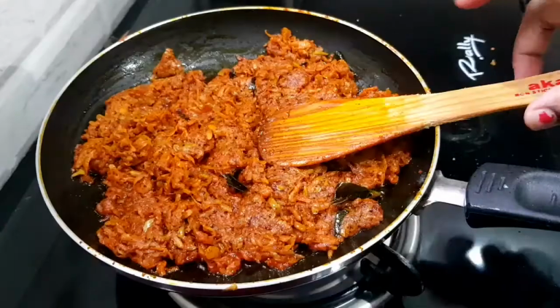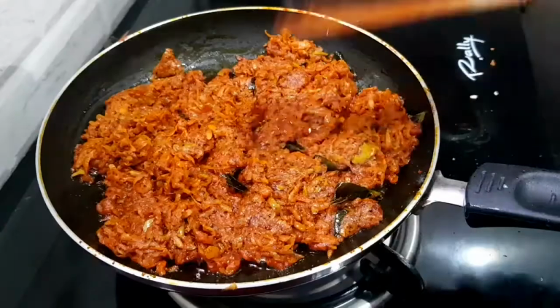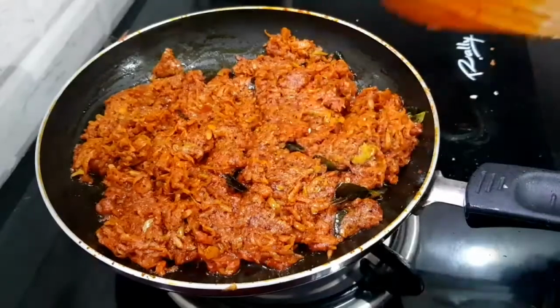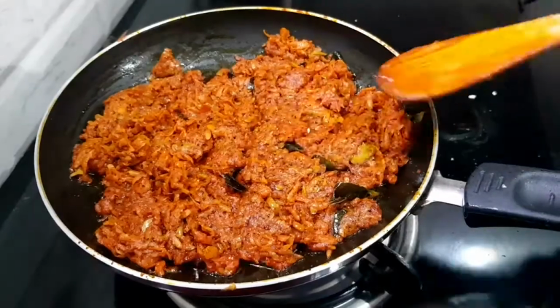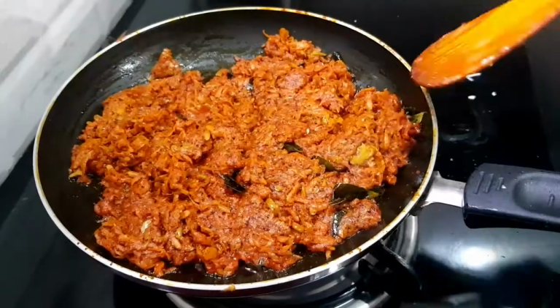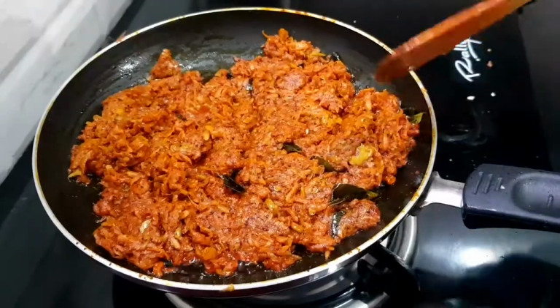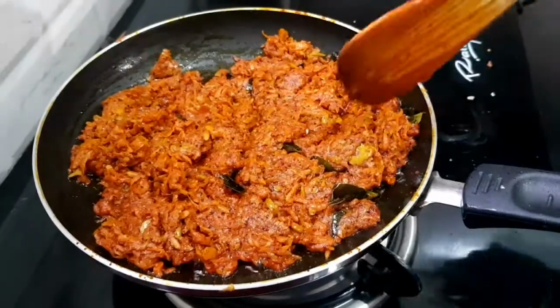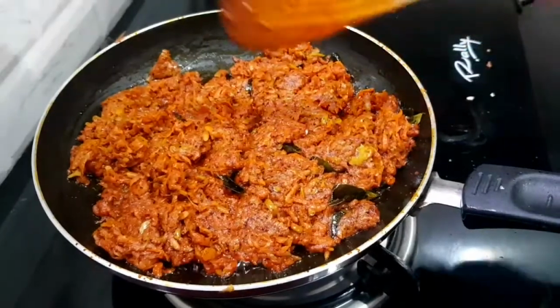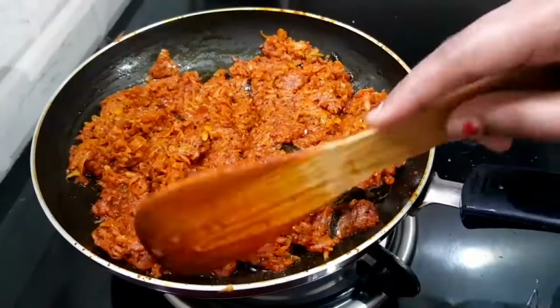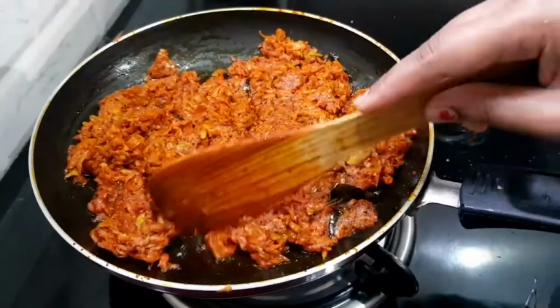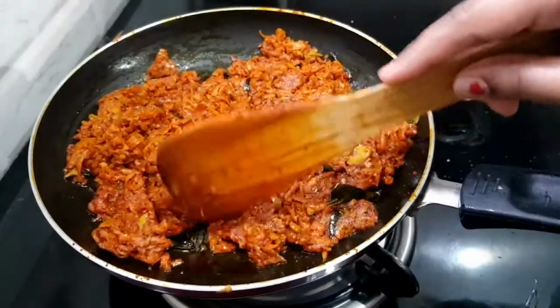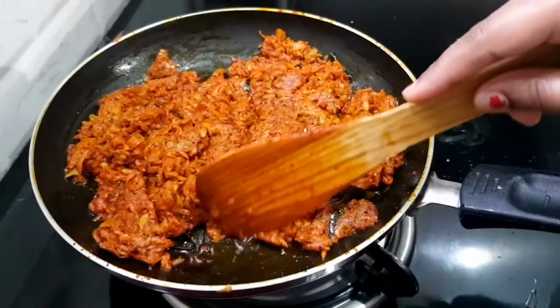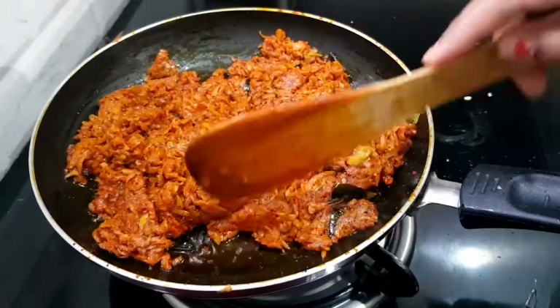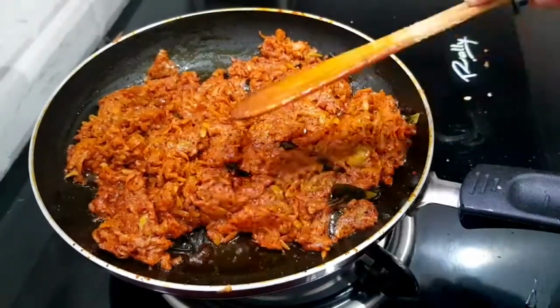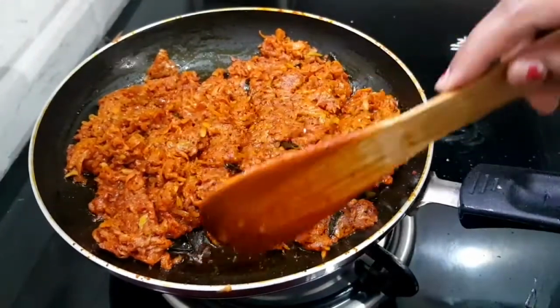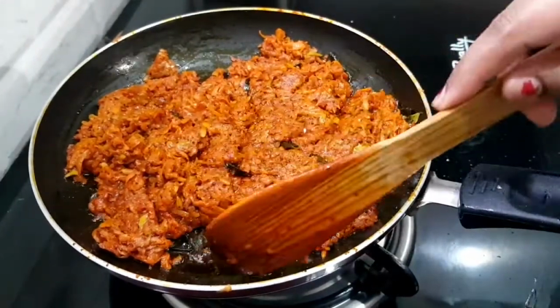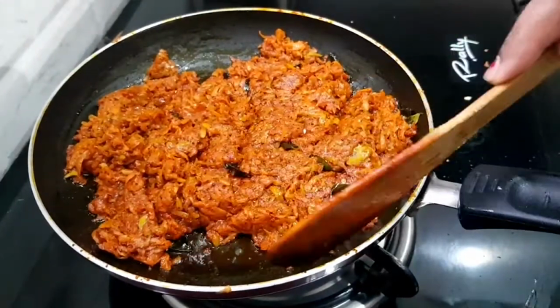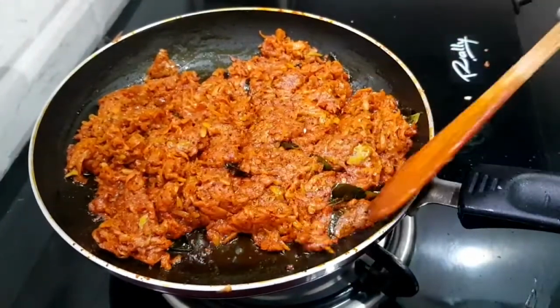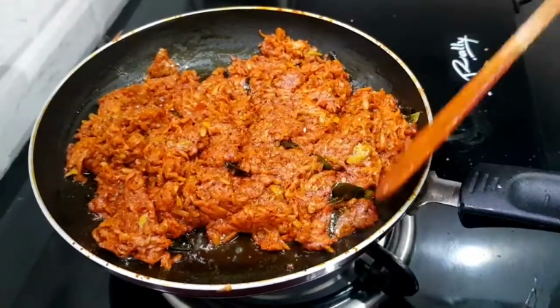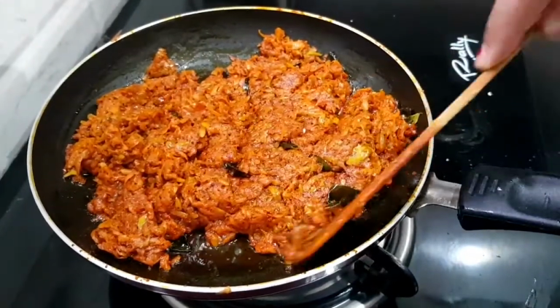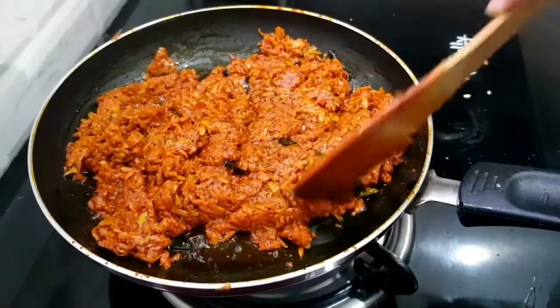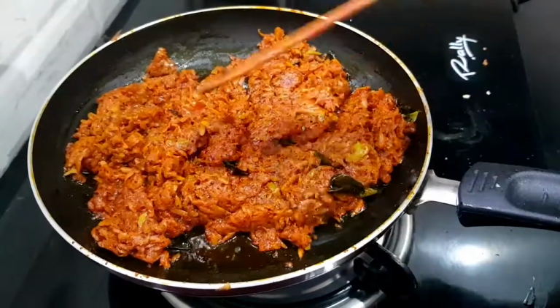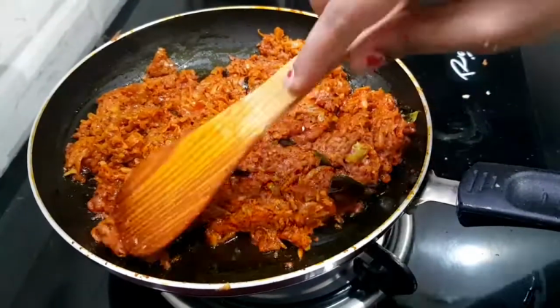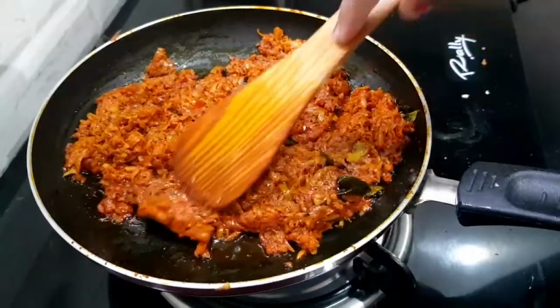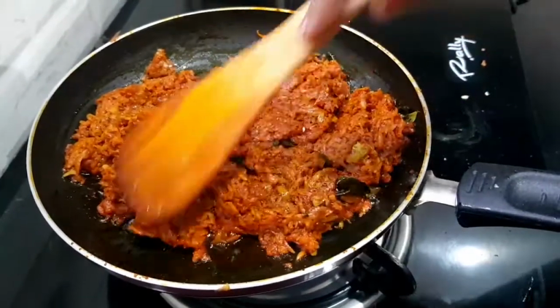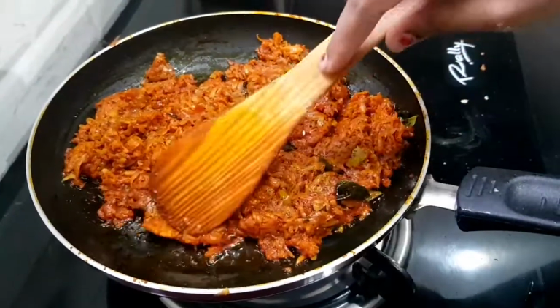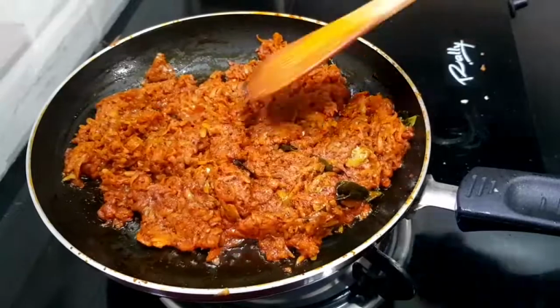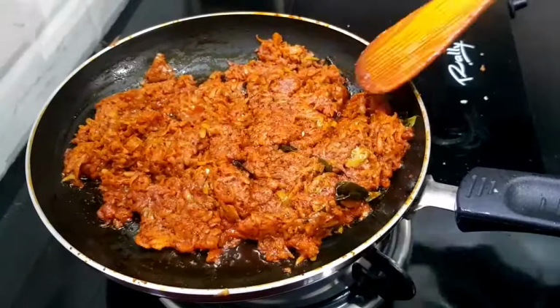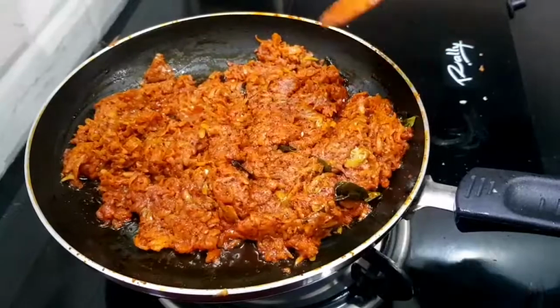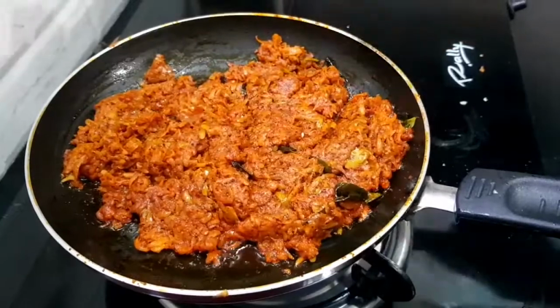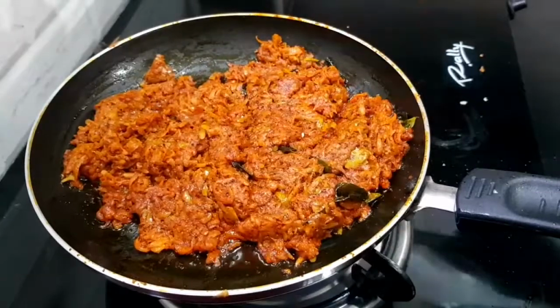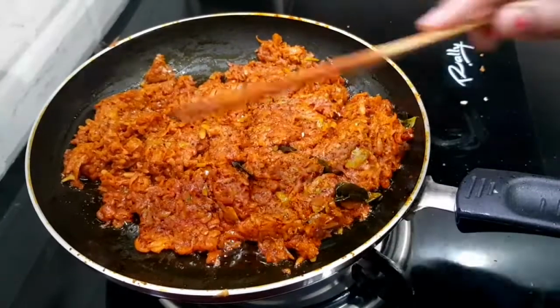Hi everyone, welcome back to my channel. Friends, special mankai recipe today.